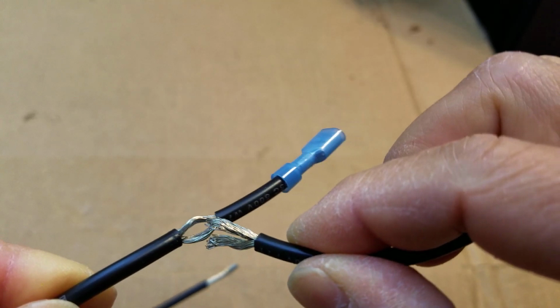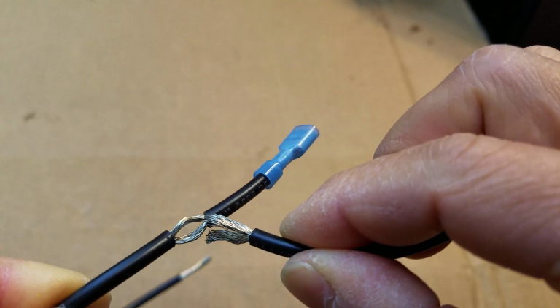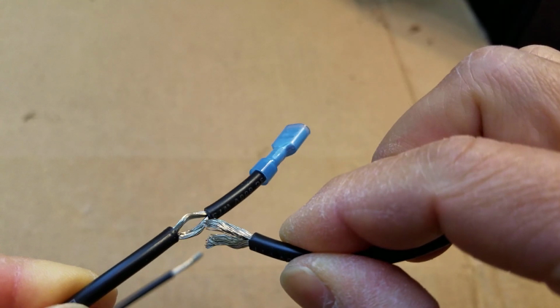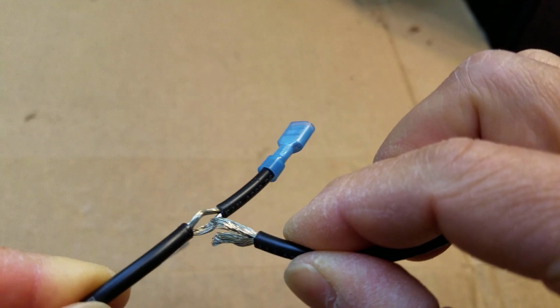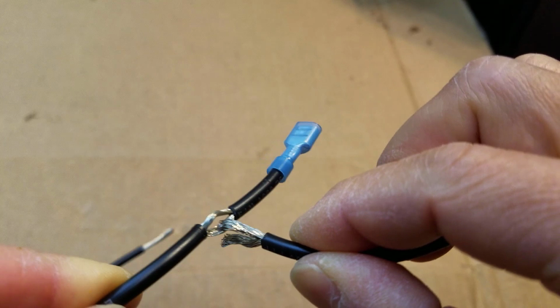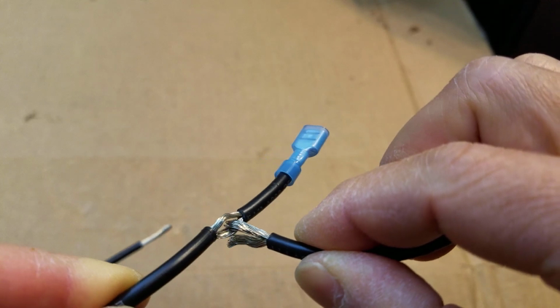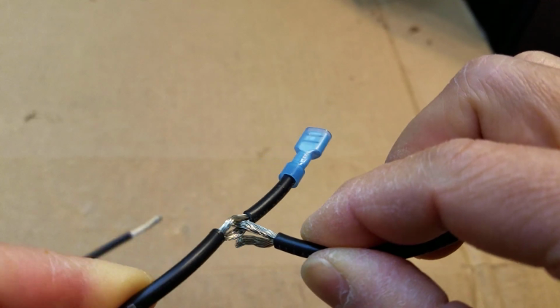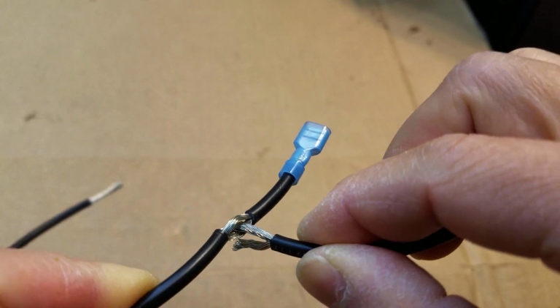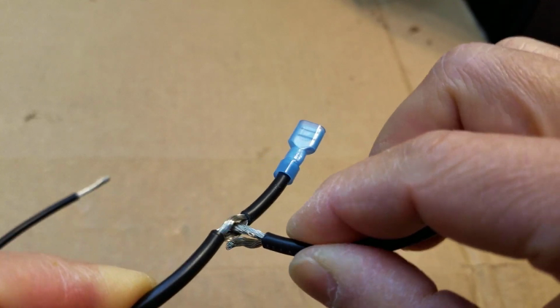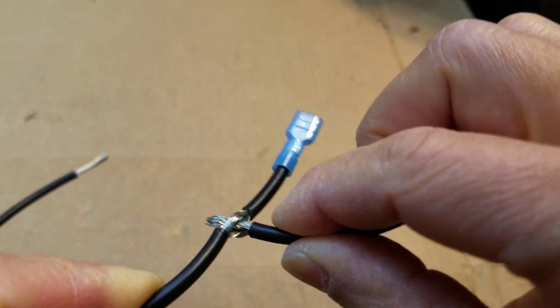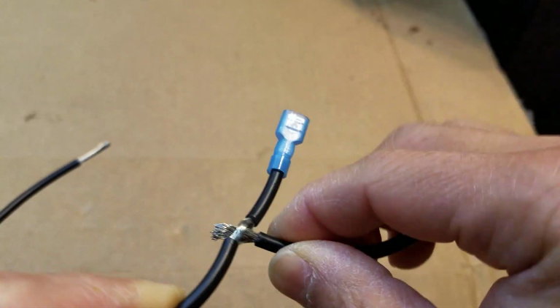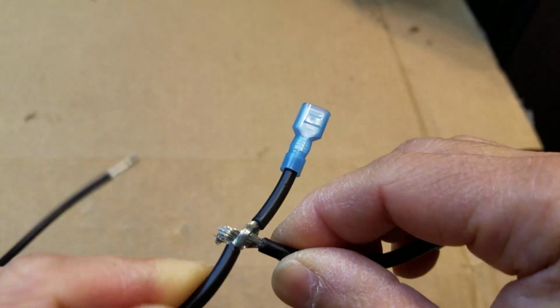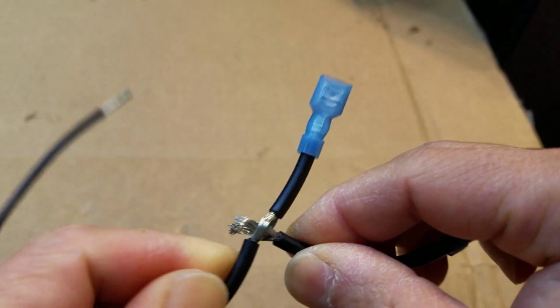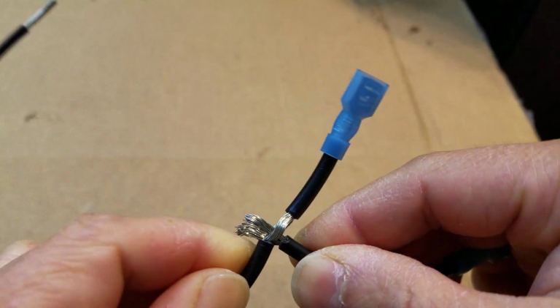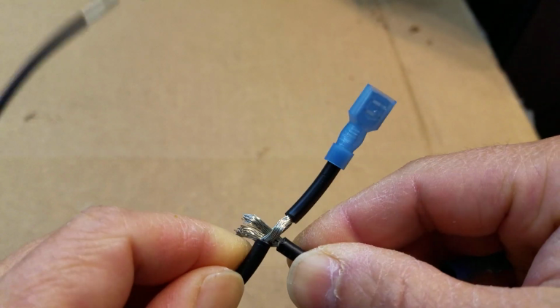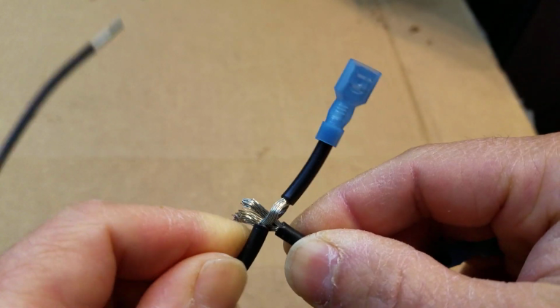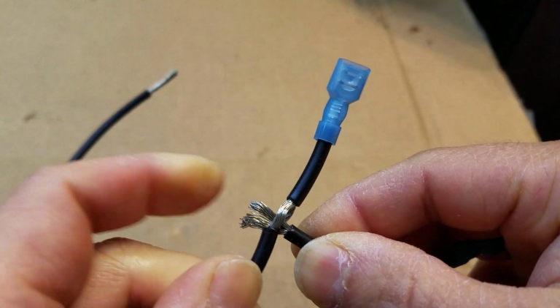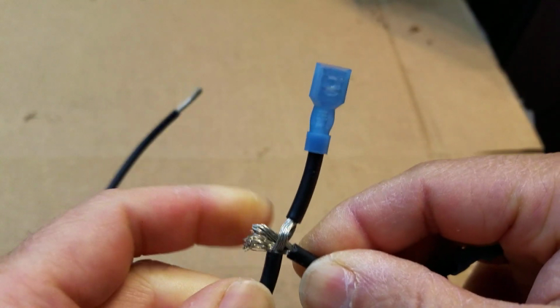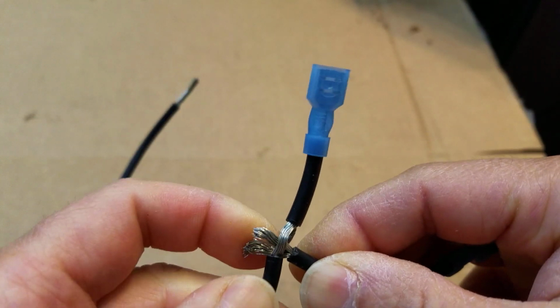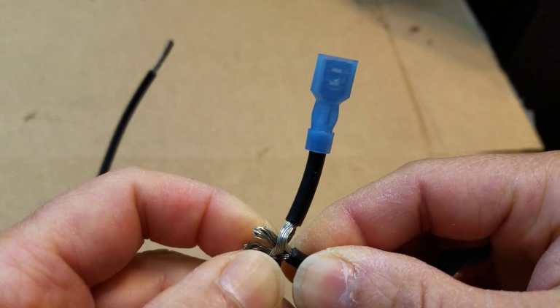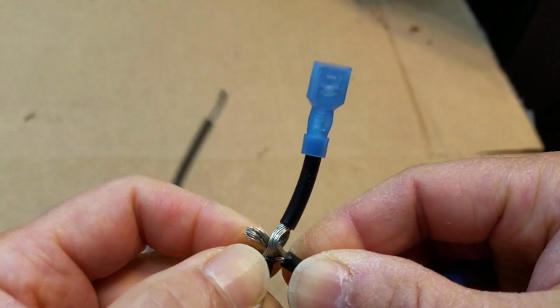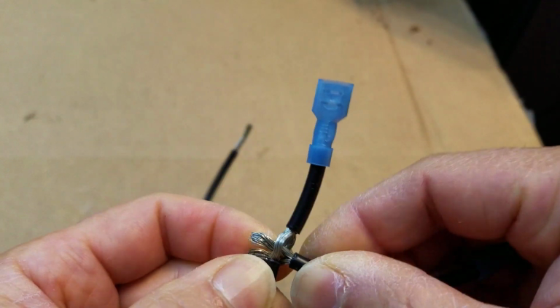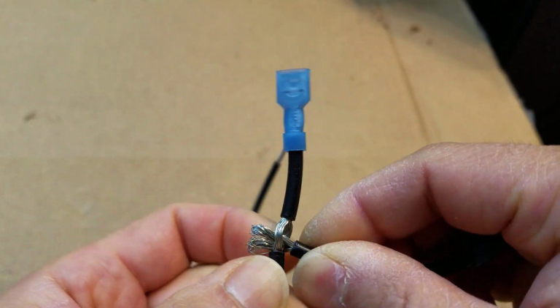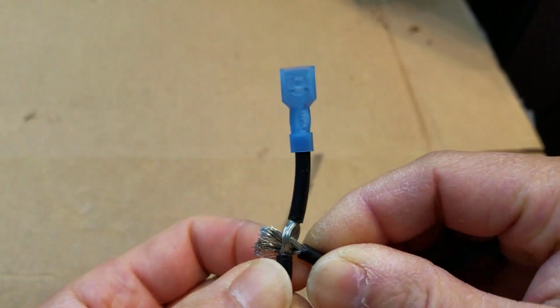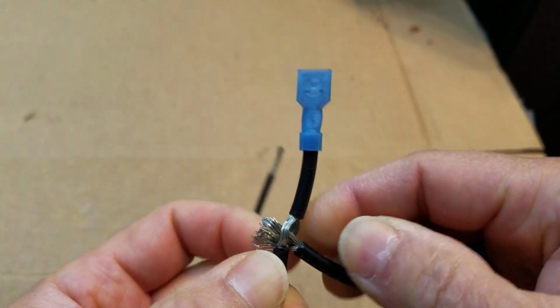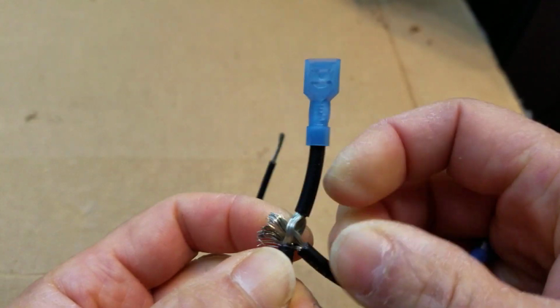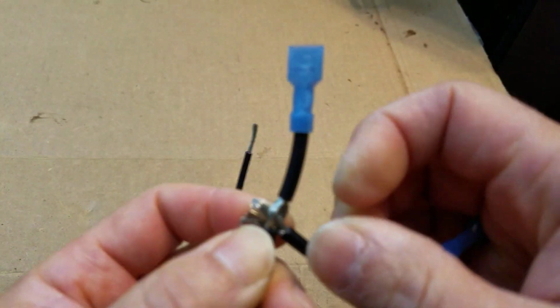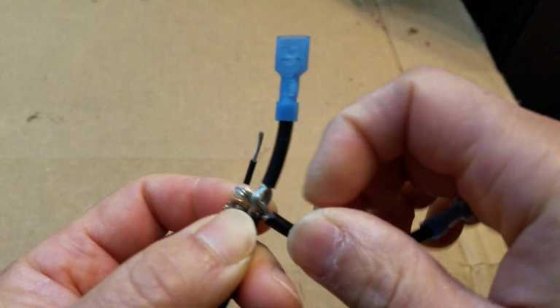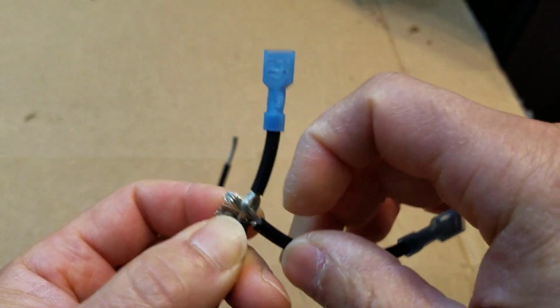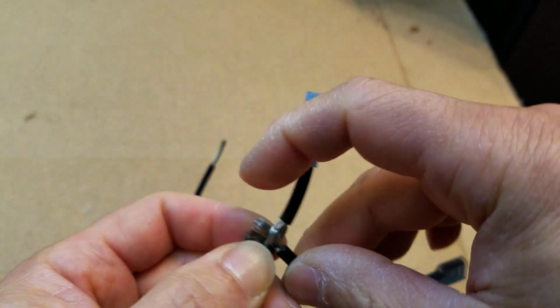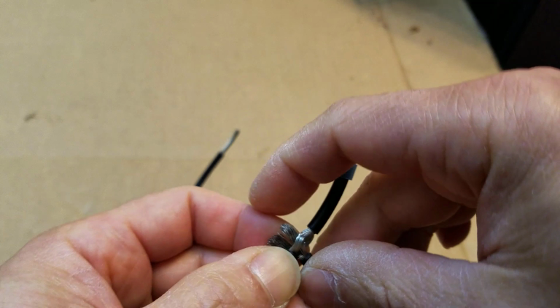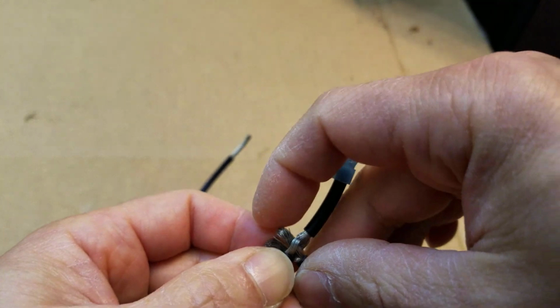This is how we're going to make our jumper wires. Please enjoy the rest of the video.